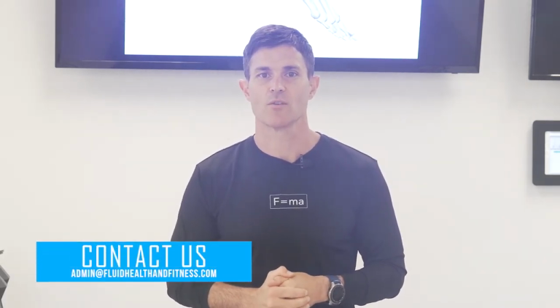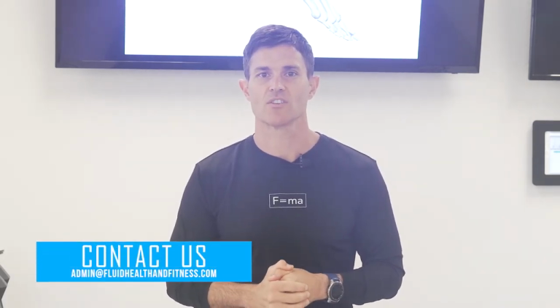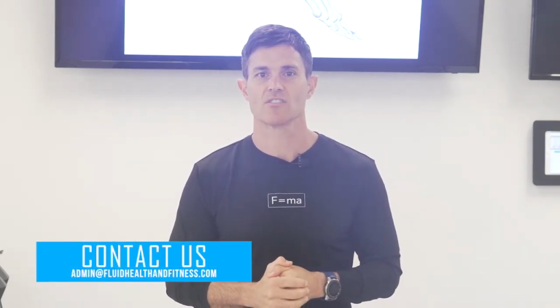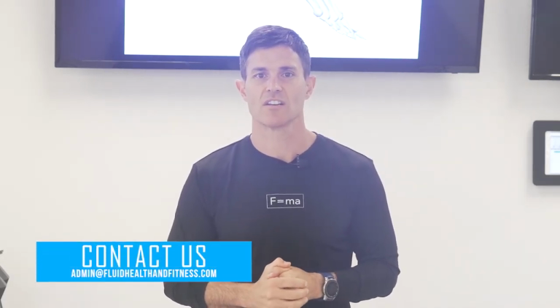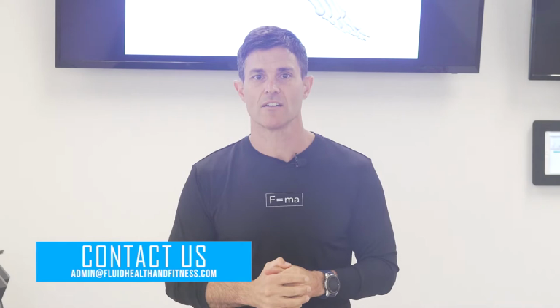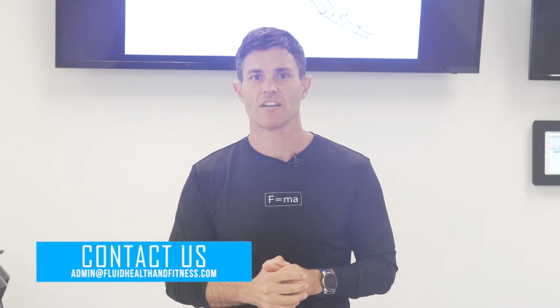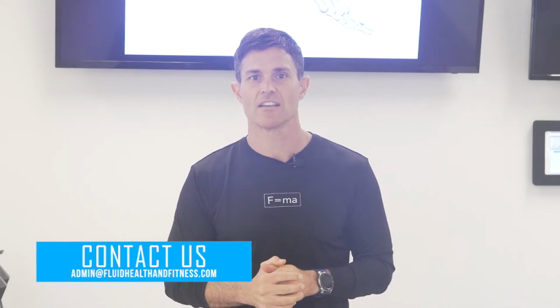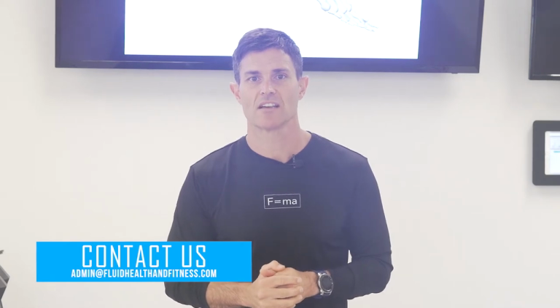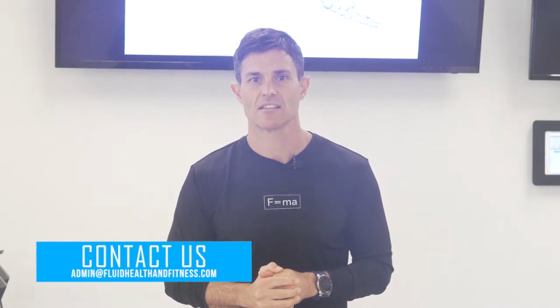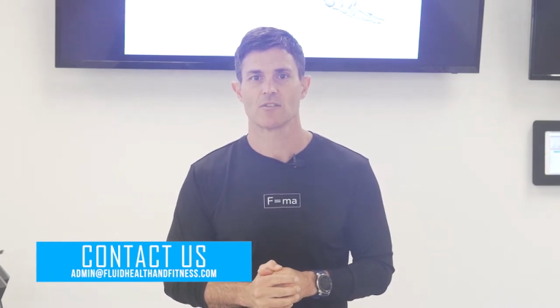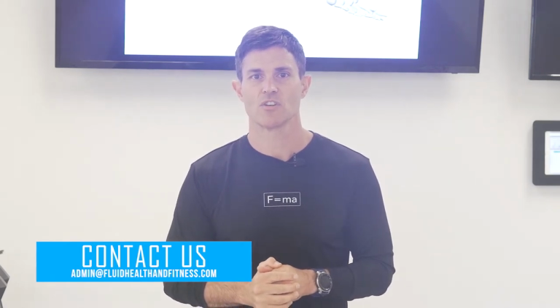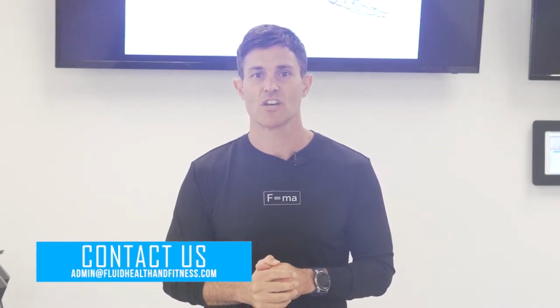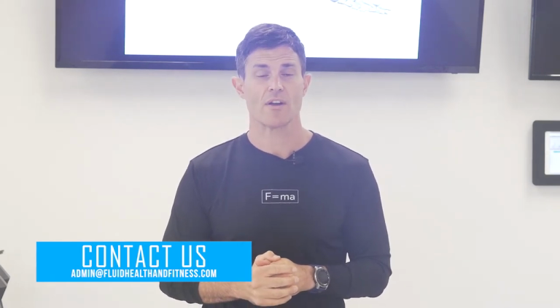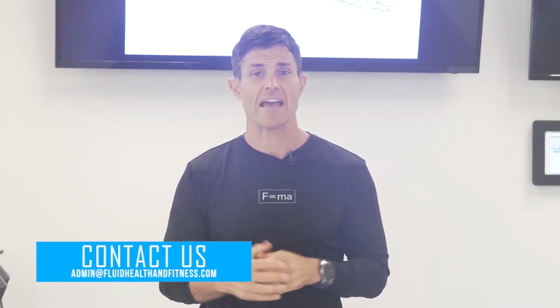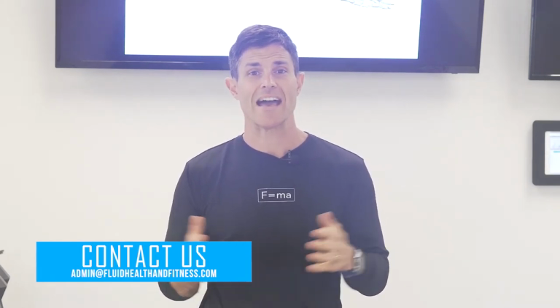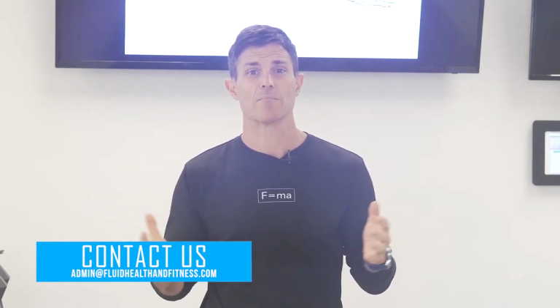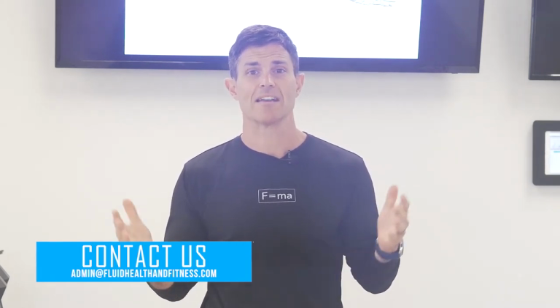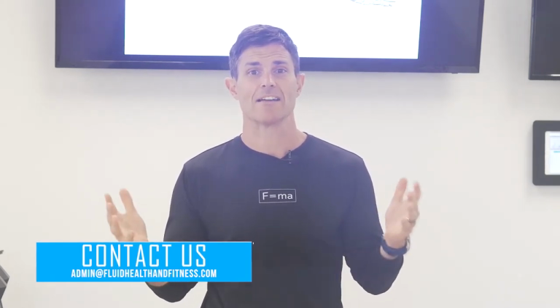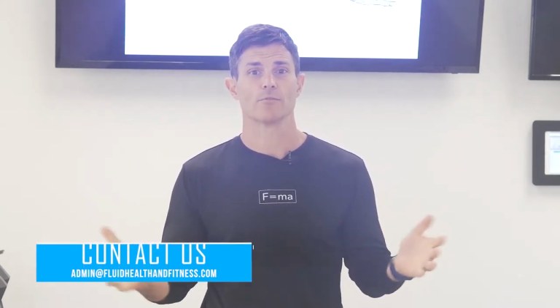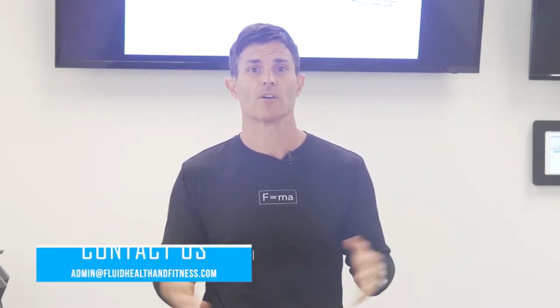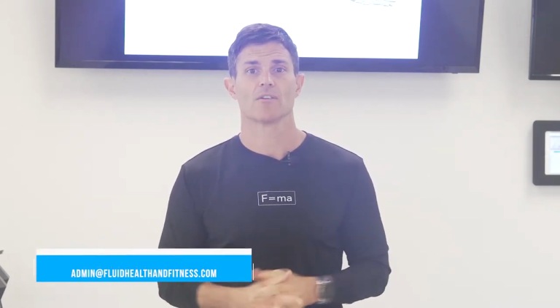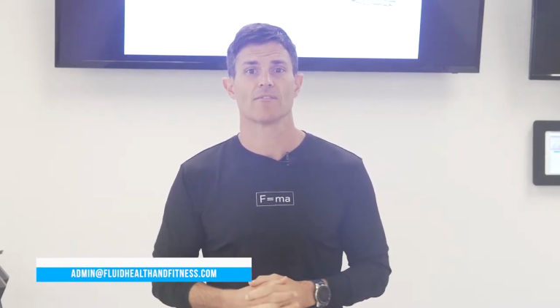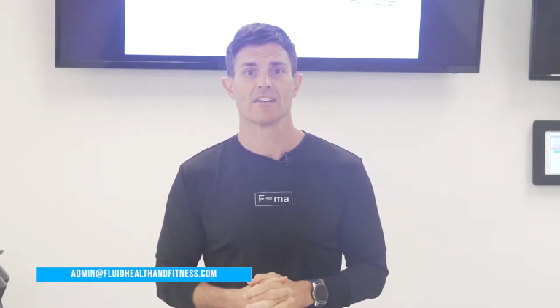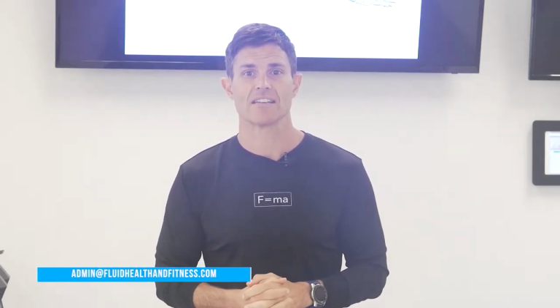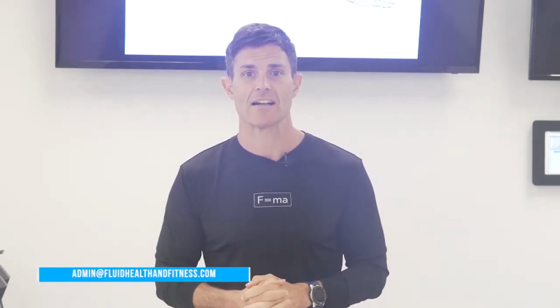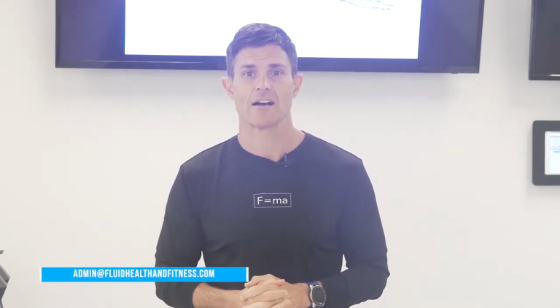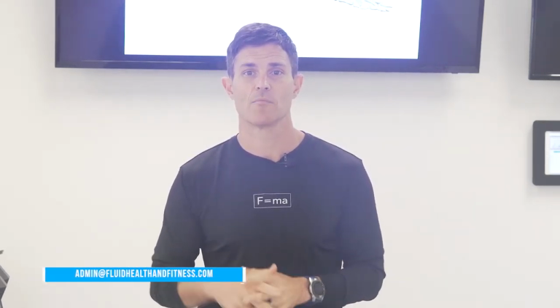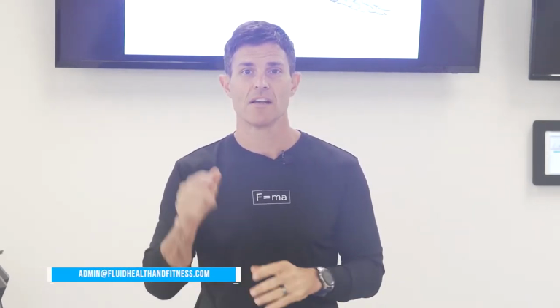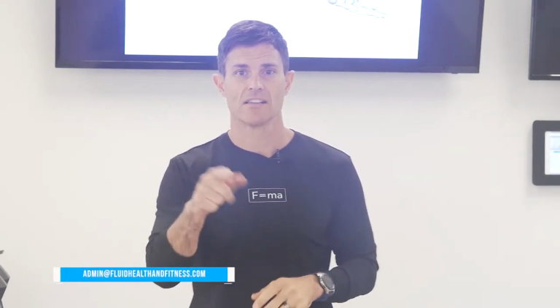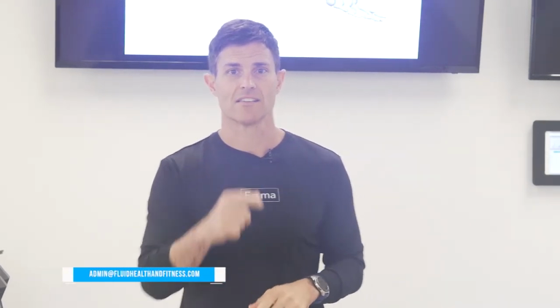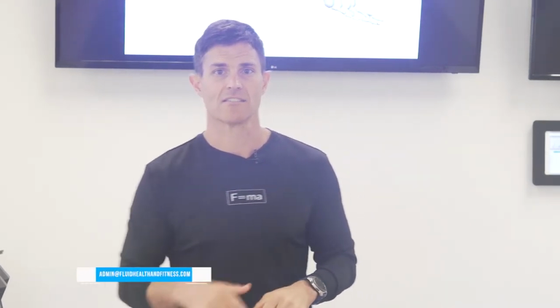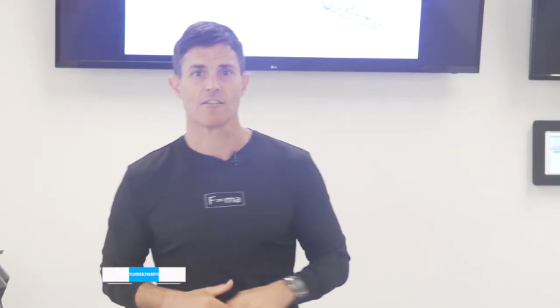Any questions on any of today's content, reach out at admin@fluidhealthandfitness.com. Let's get started.